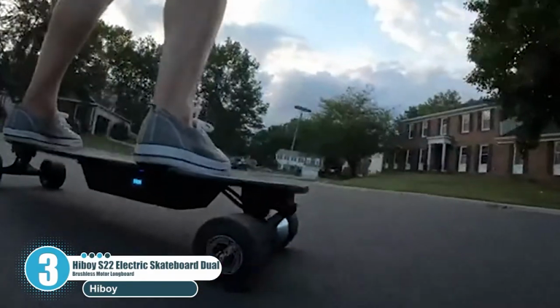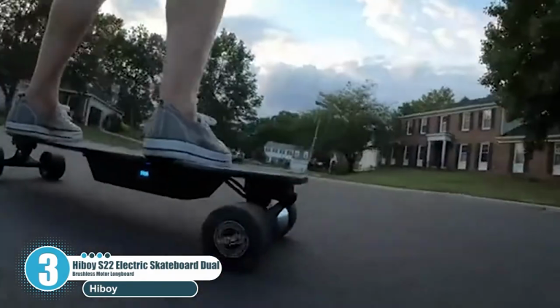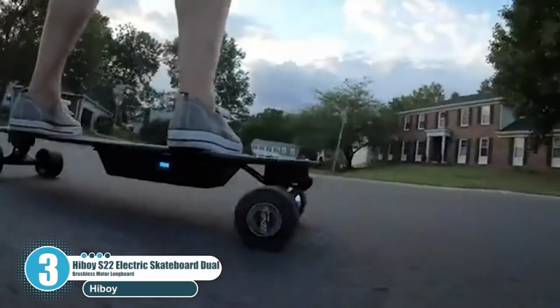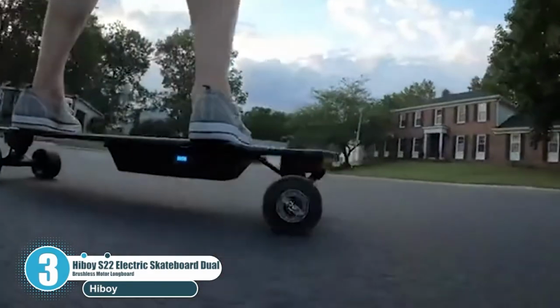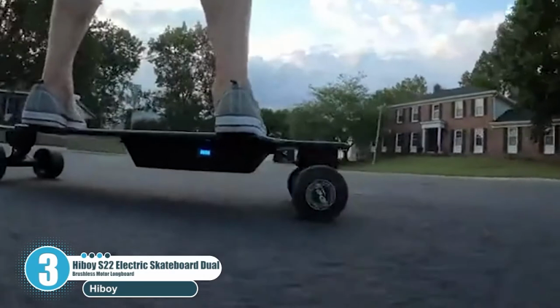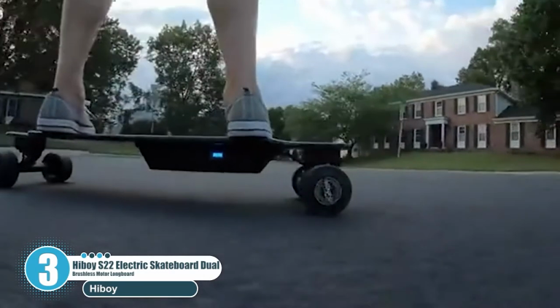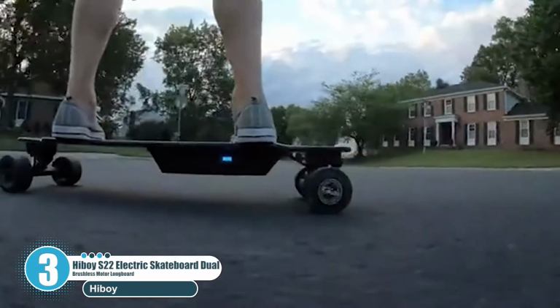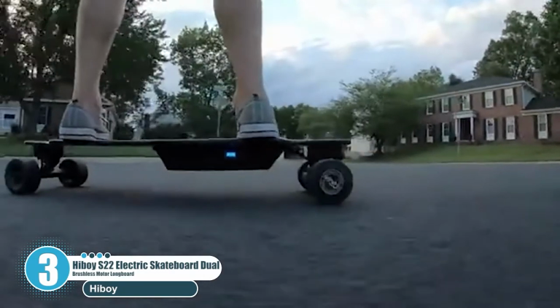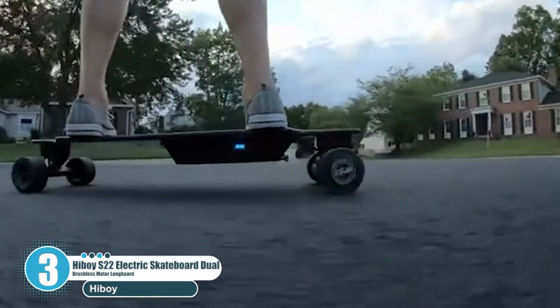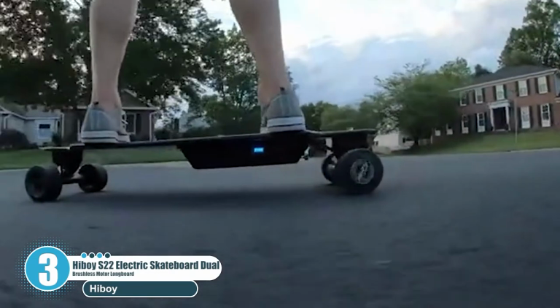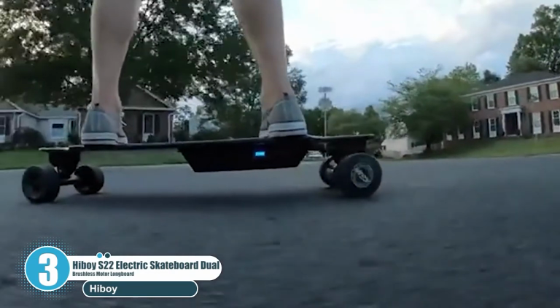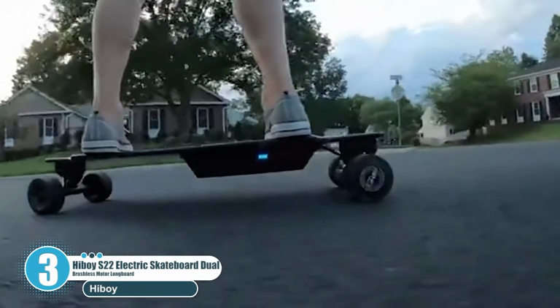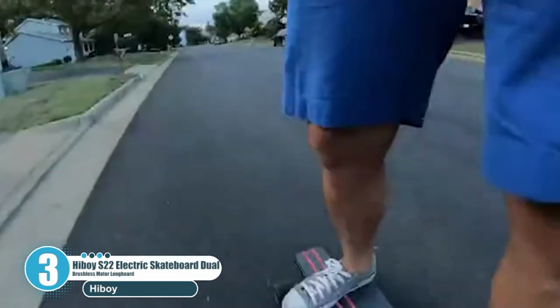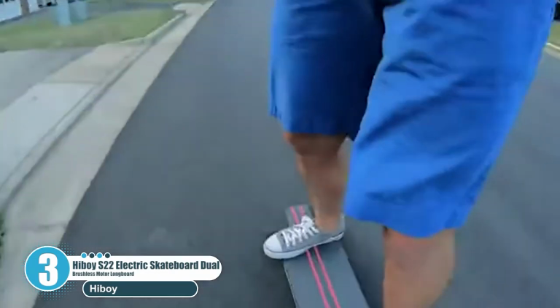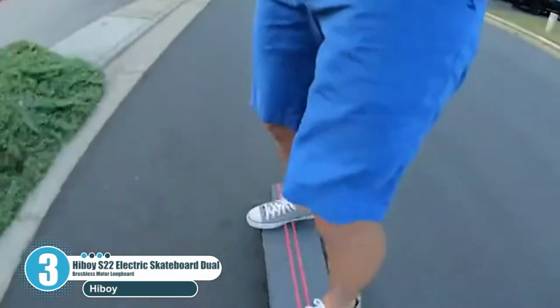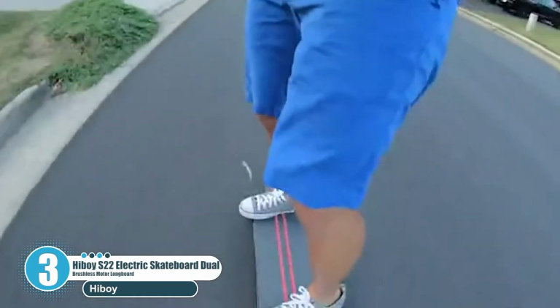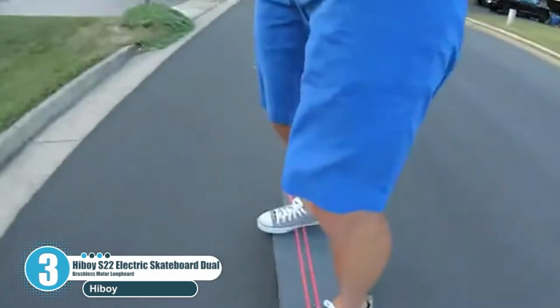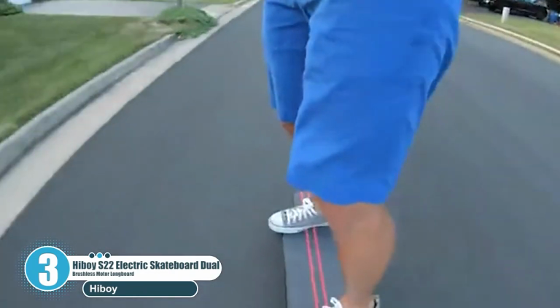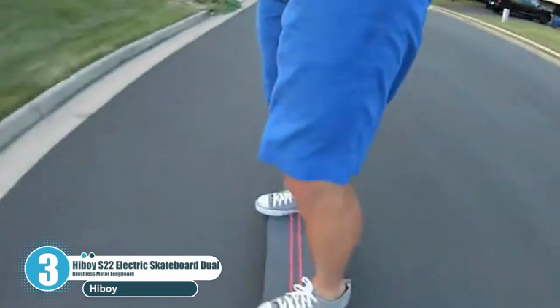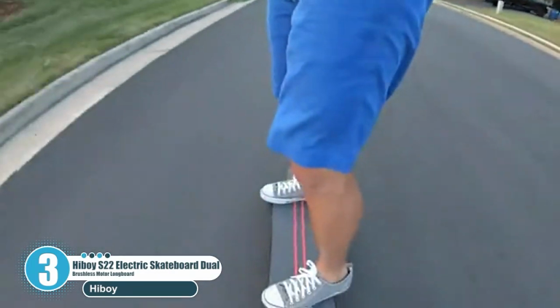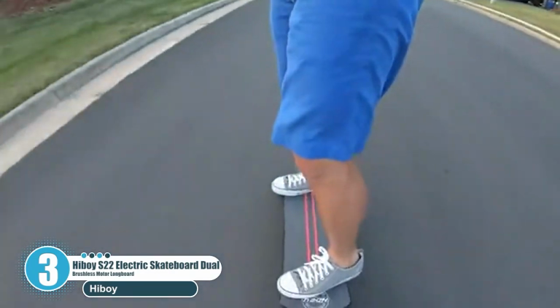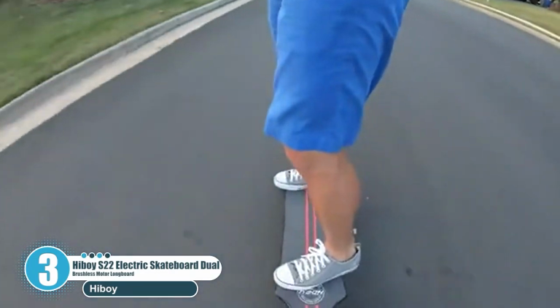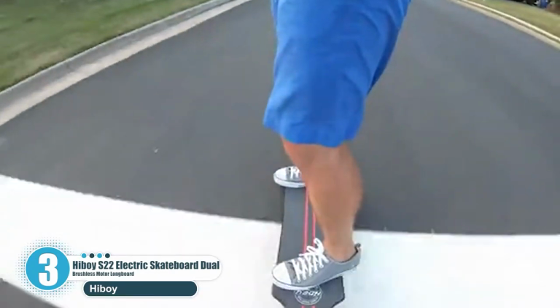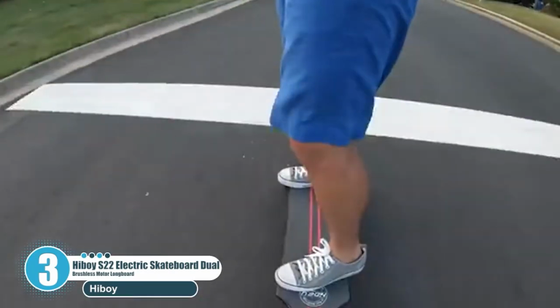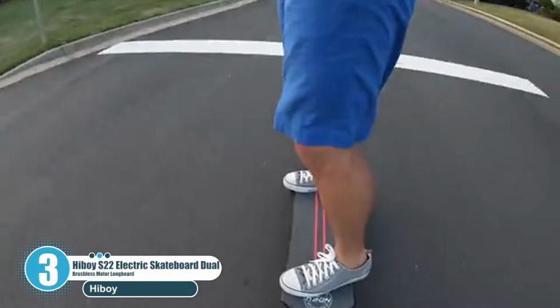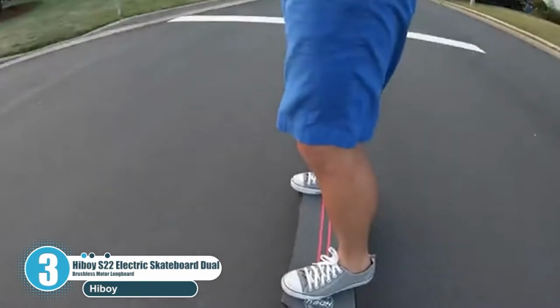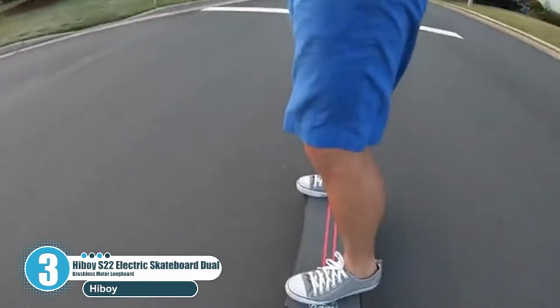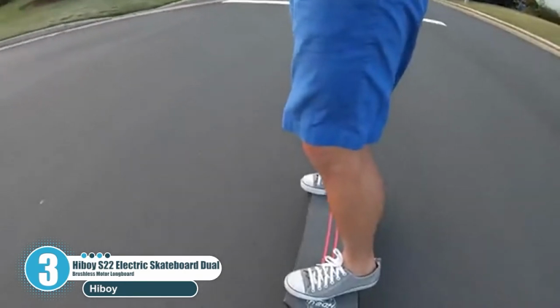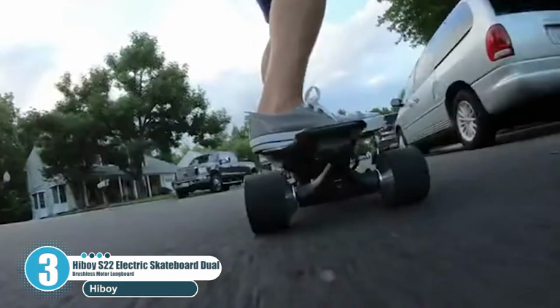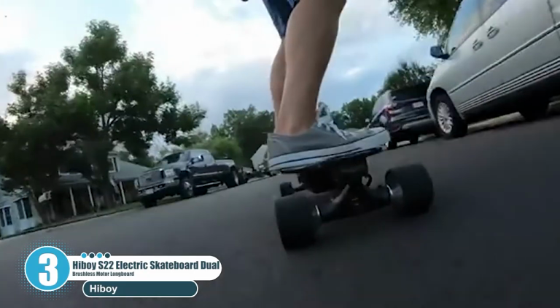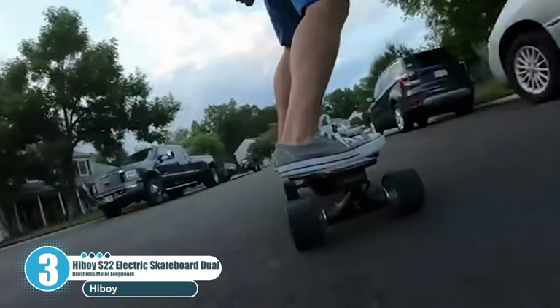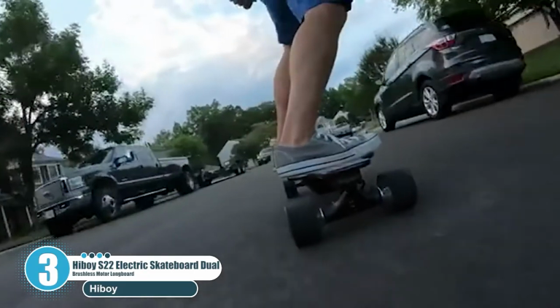As it is only 34.6 inches long, it is practically considered the best electric board for commuters and college students.